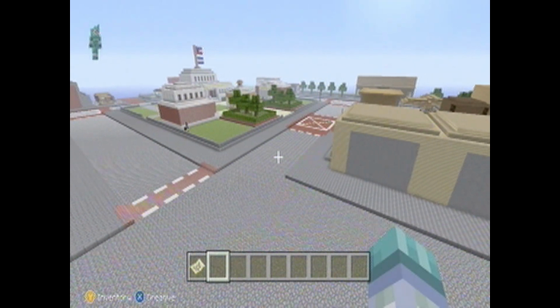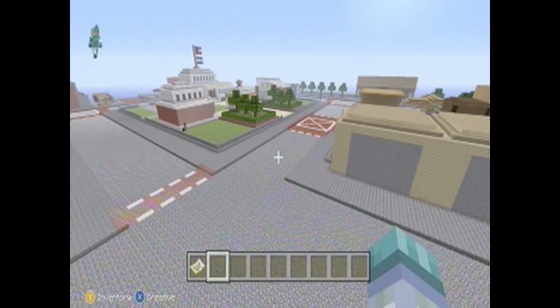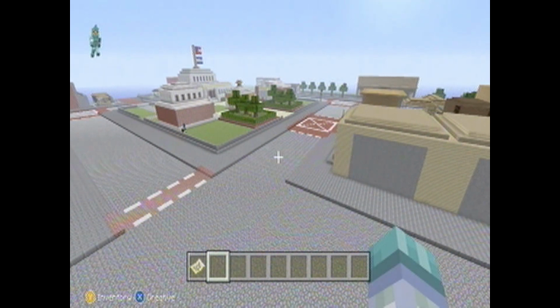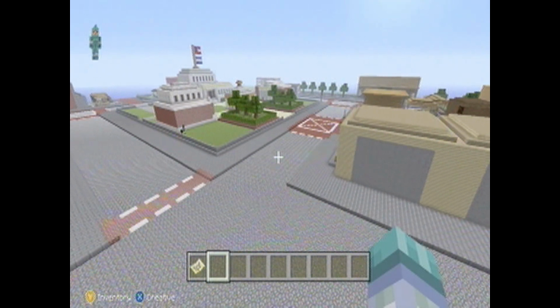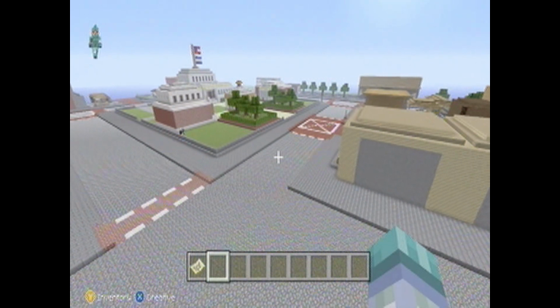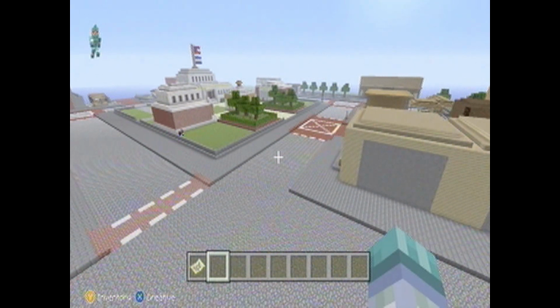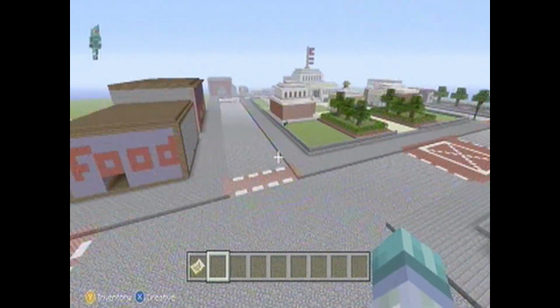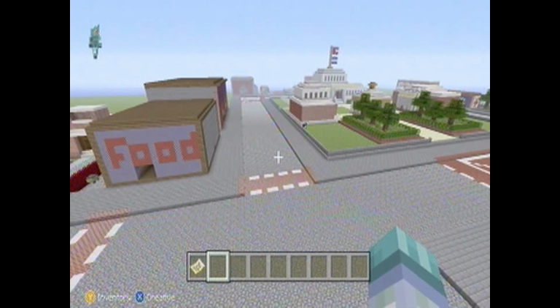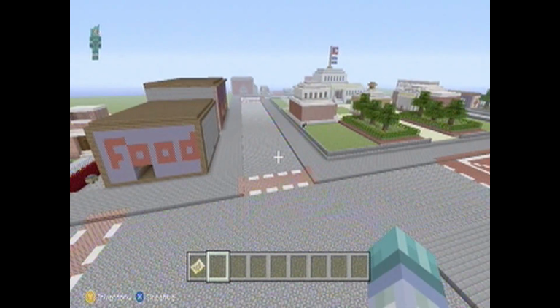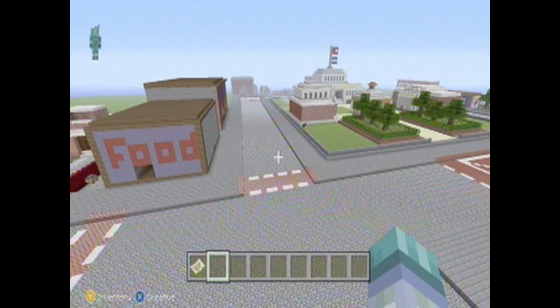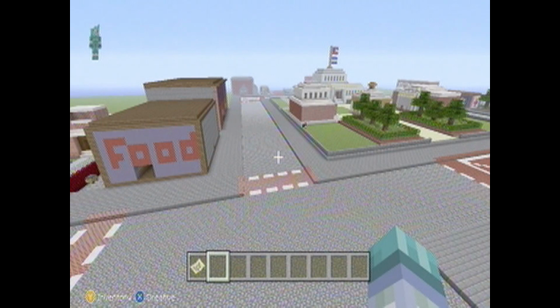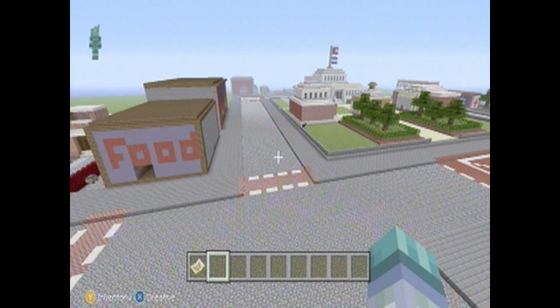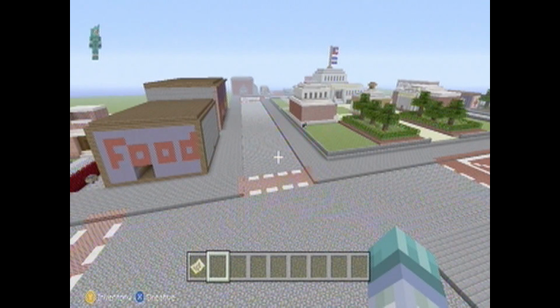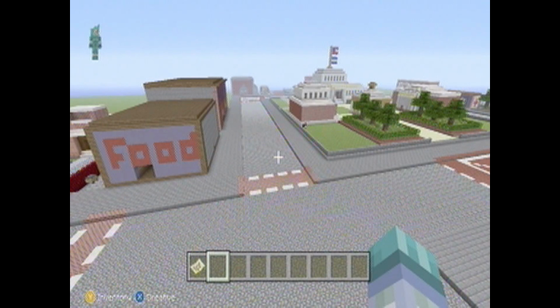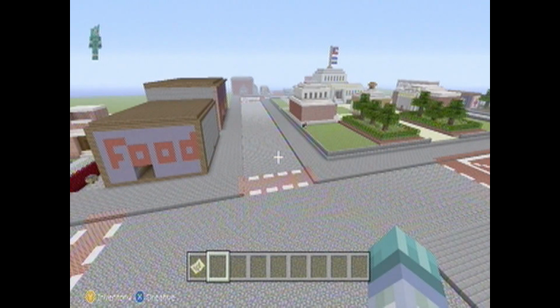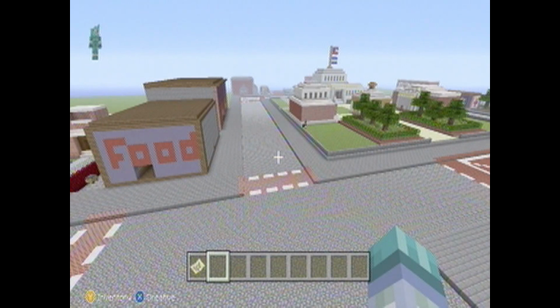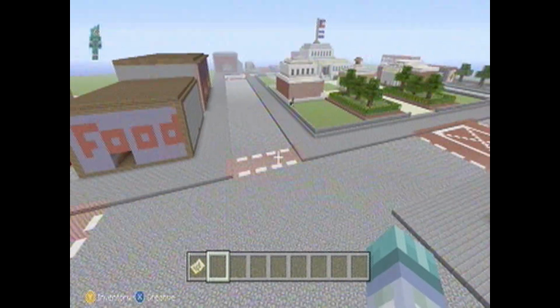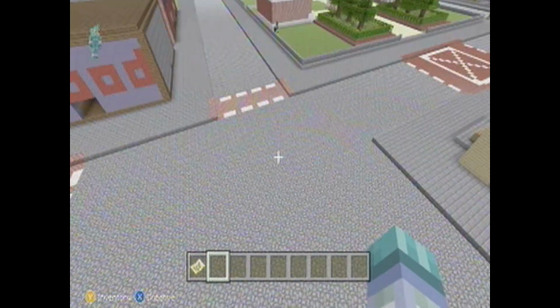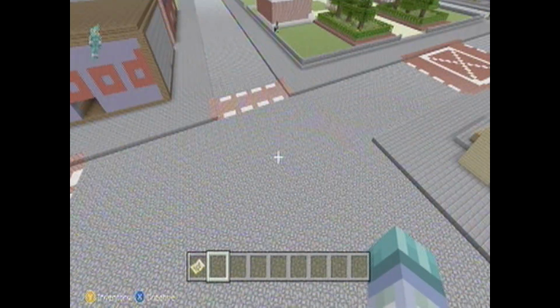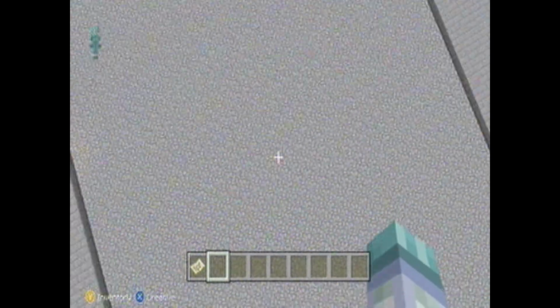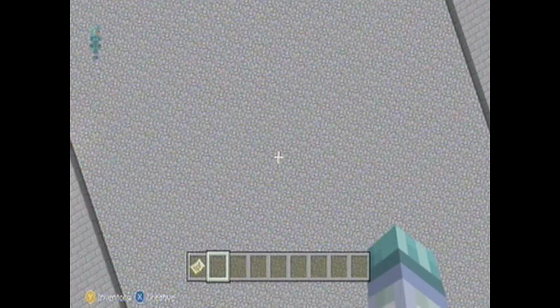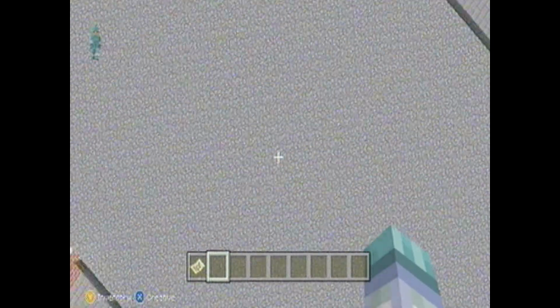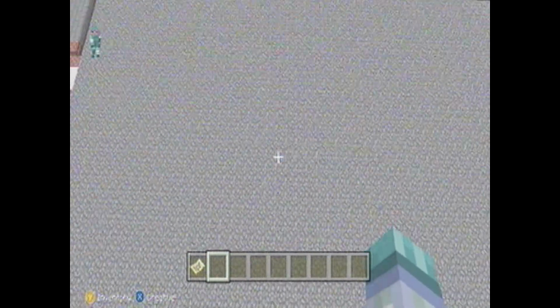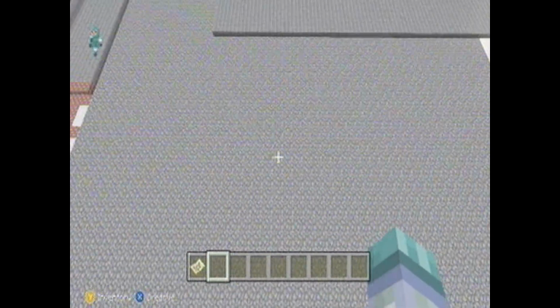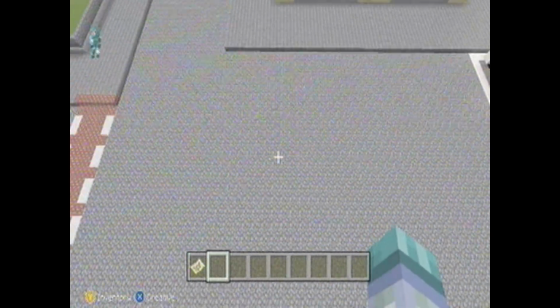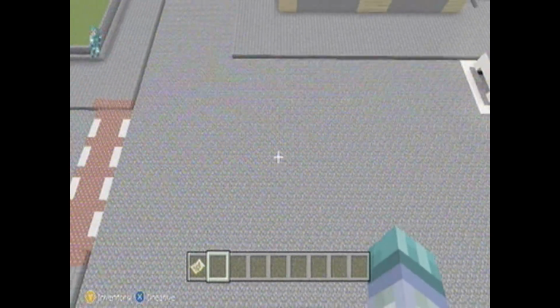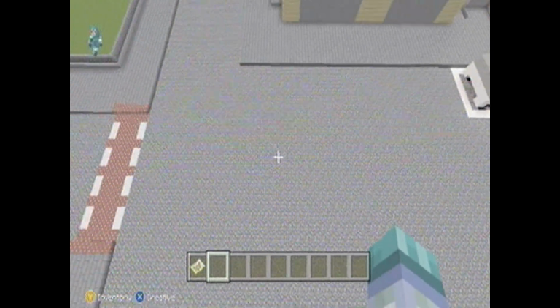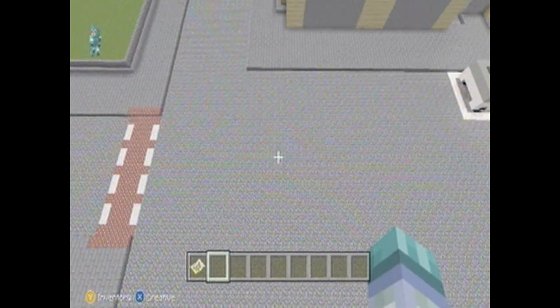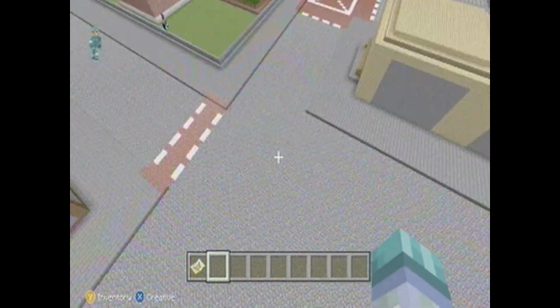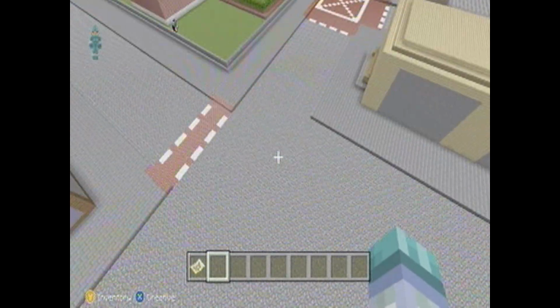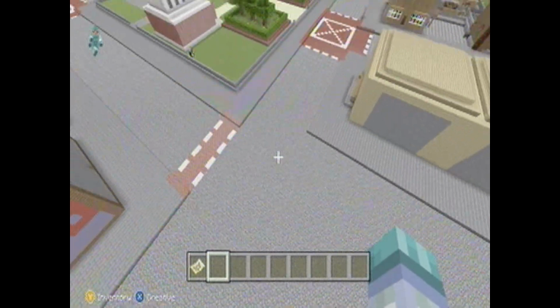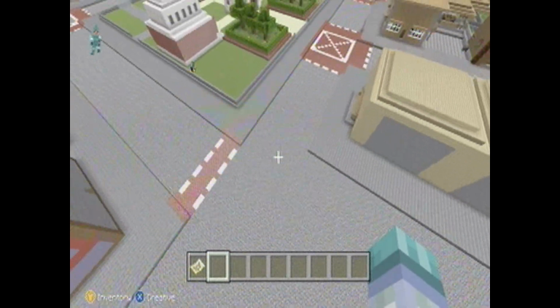Here we're overlooking the town. We have the cobblestone roads in town, because if you go to something like Boston or a historic town, there's always a historic portion.